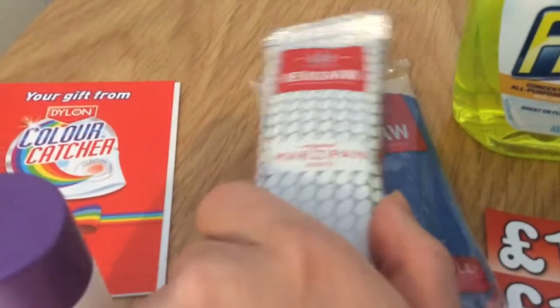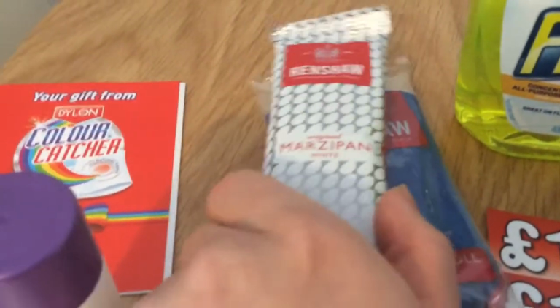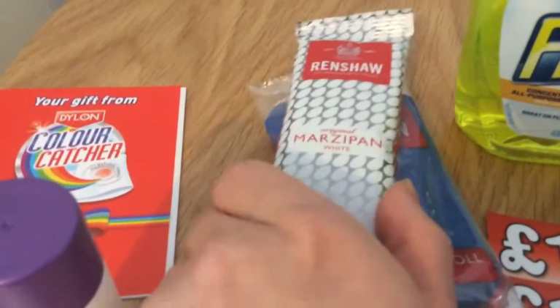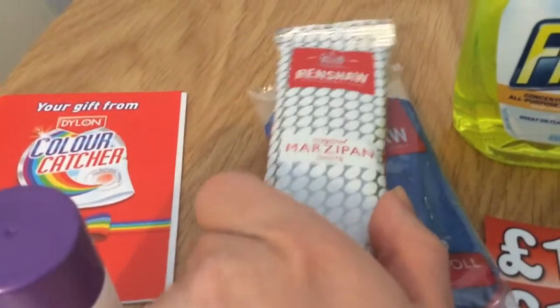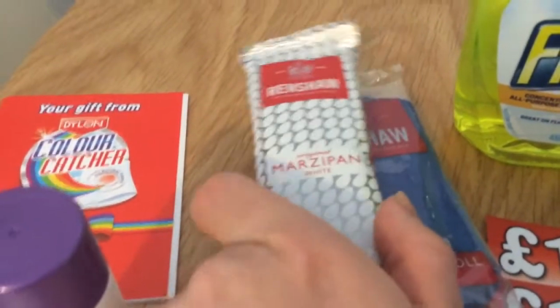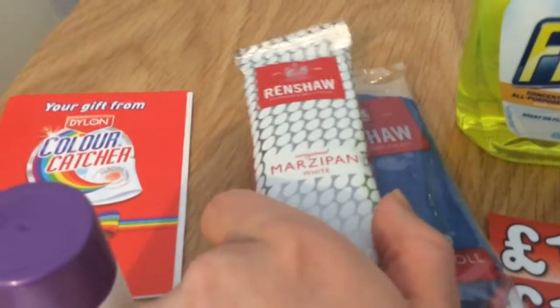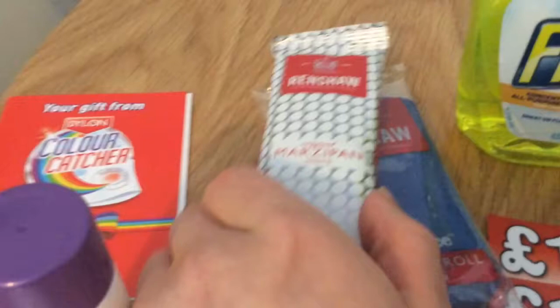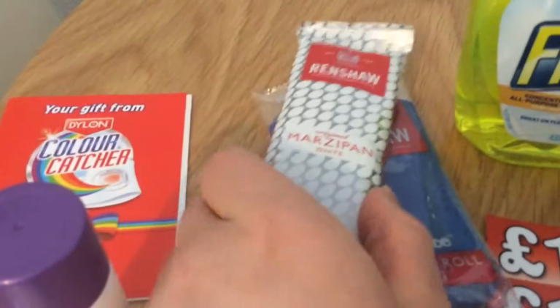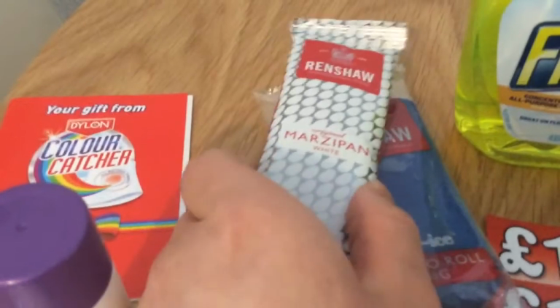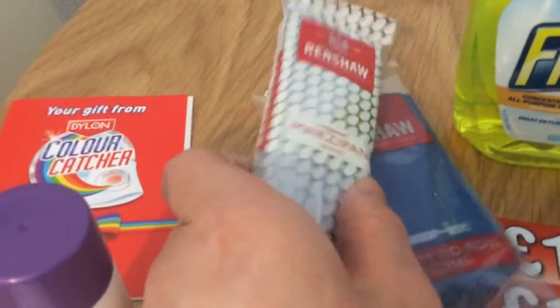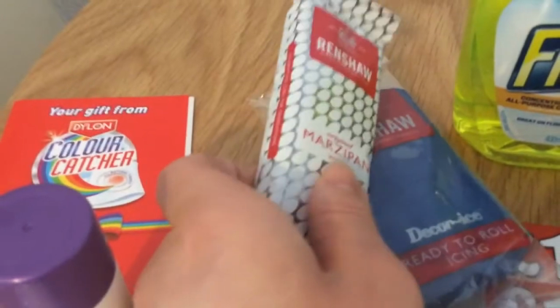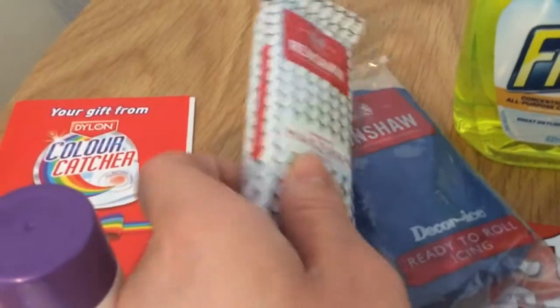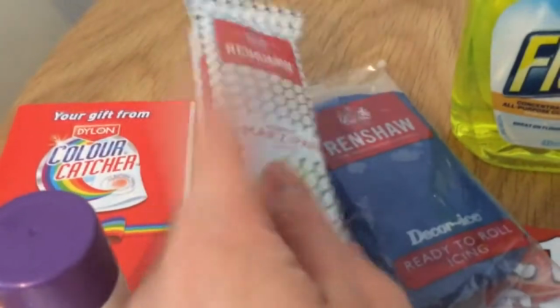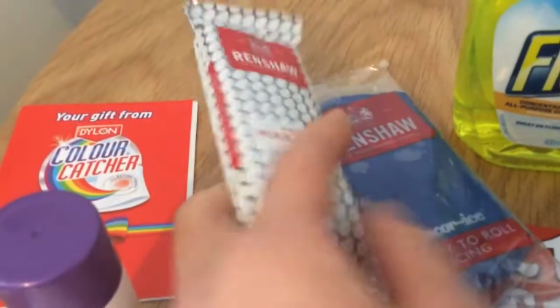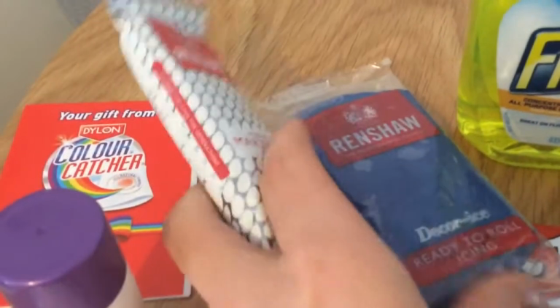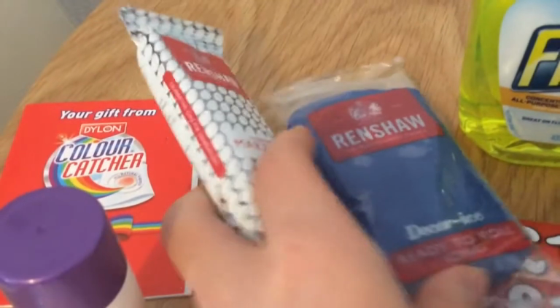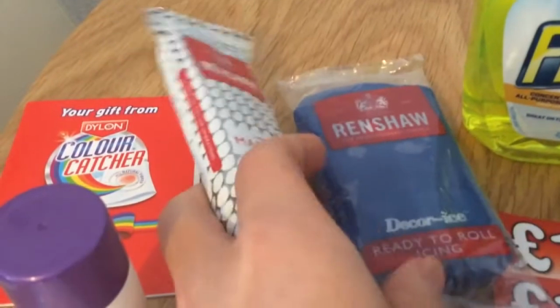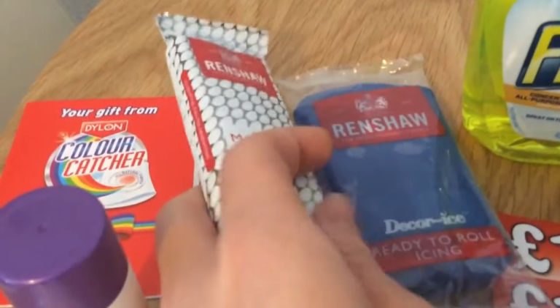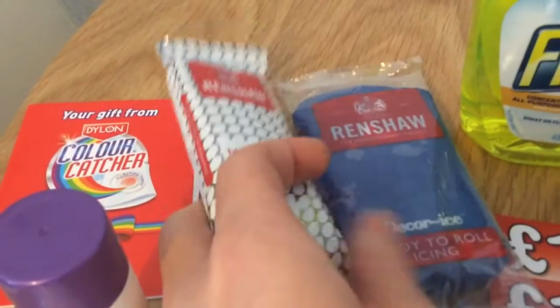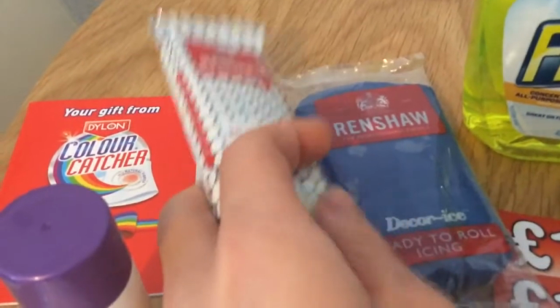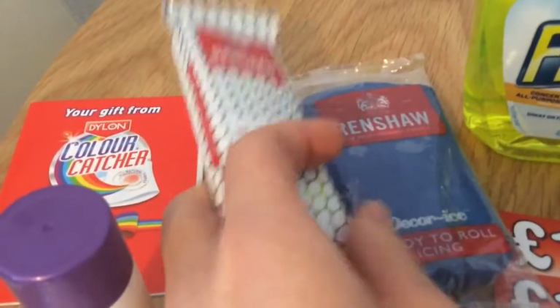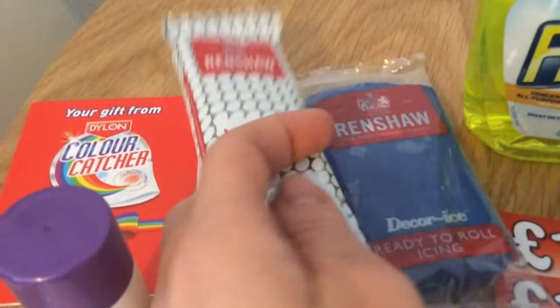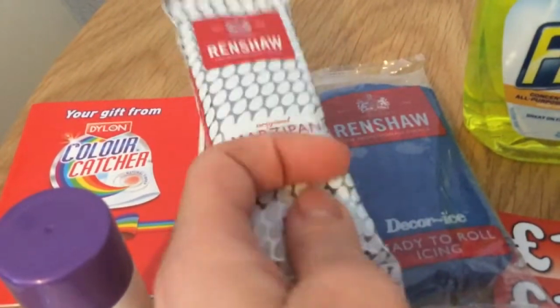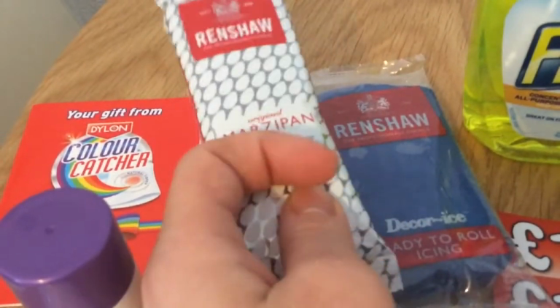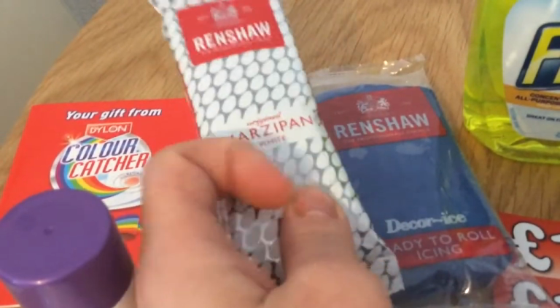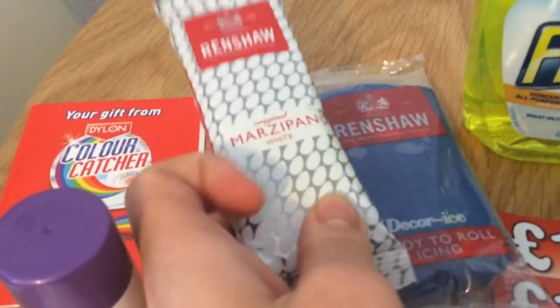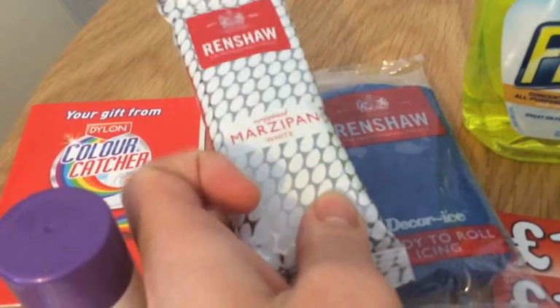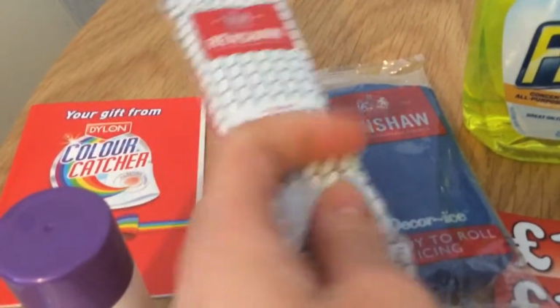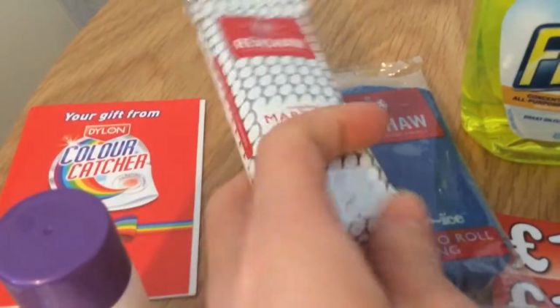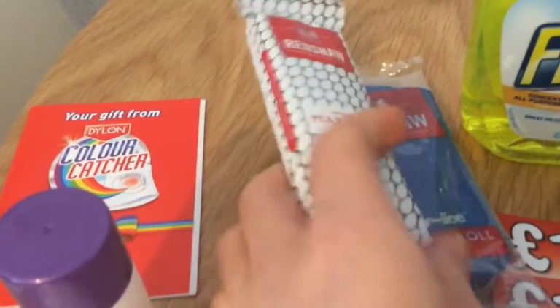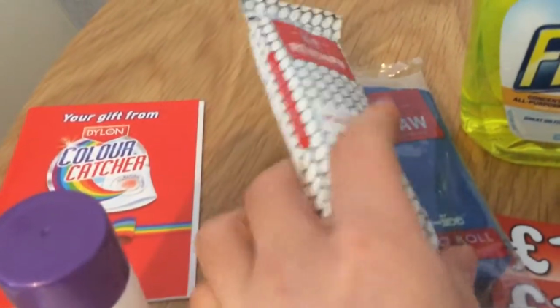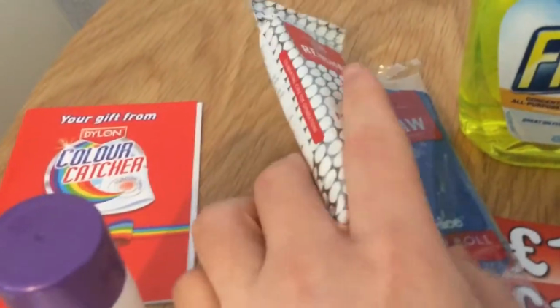Renshaw's was just from doing a survey — I think it was the first hundred. There's some marzipan and icing.